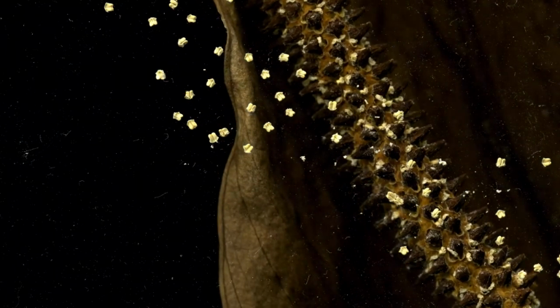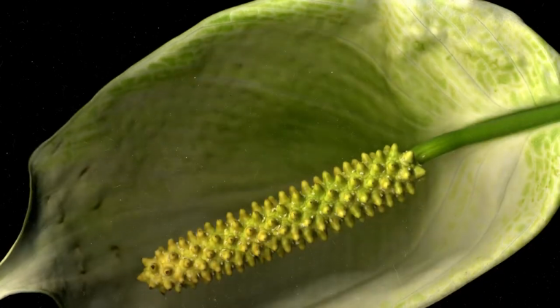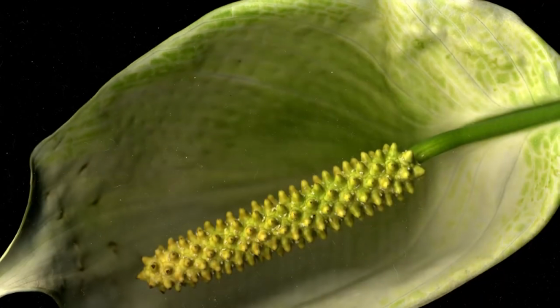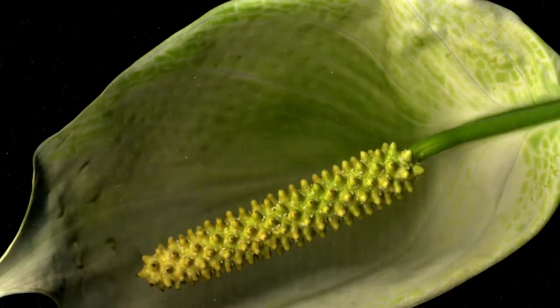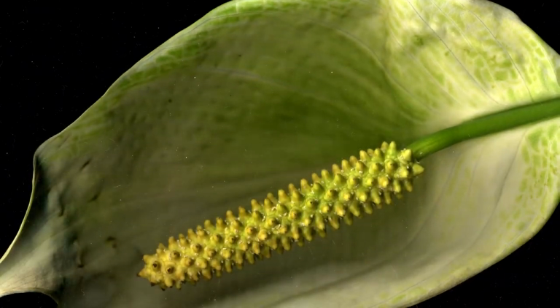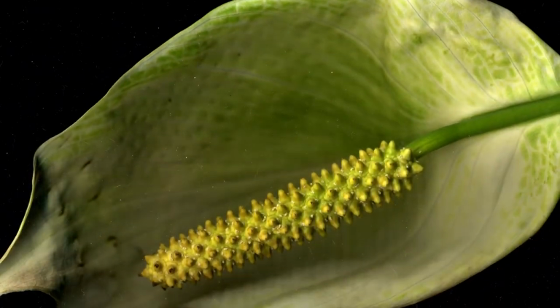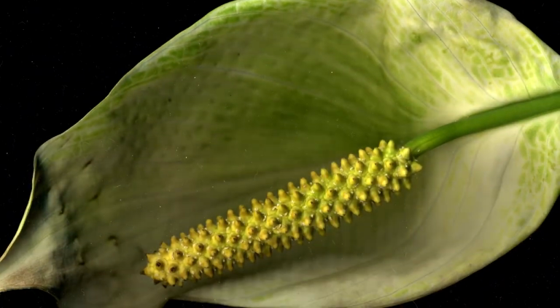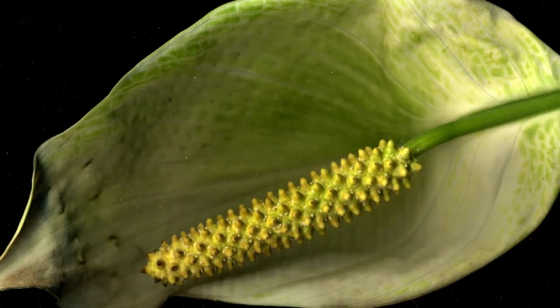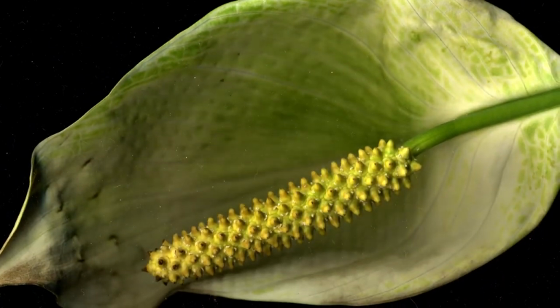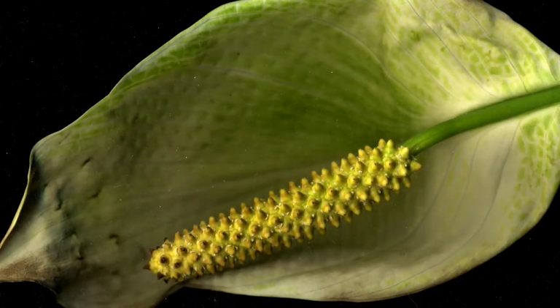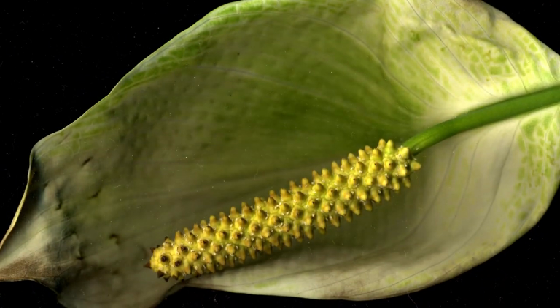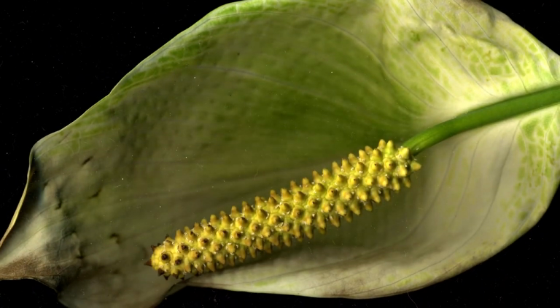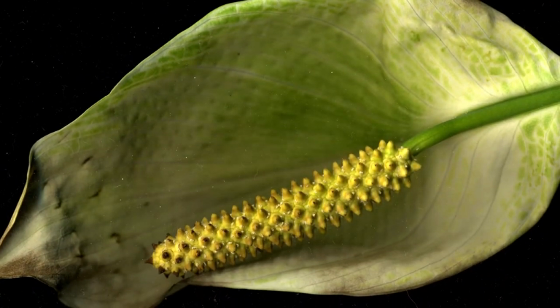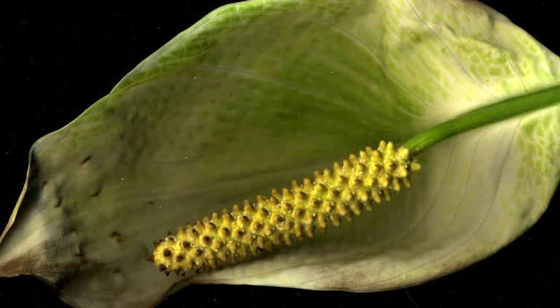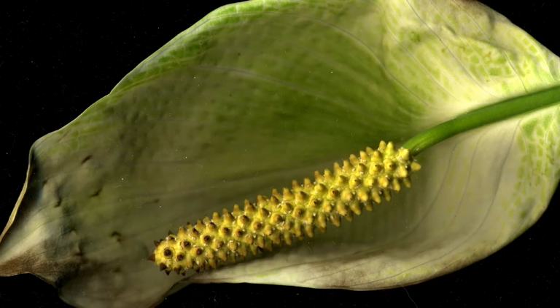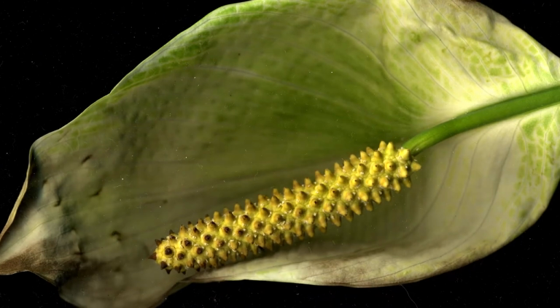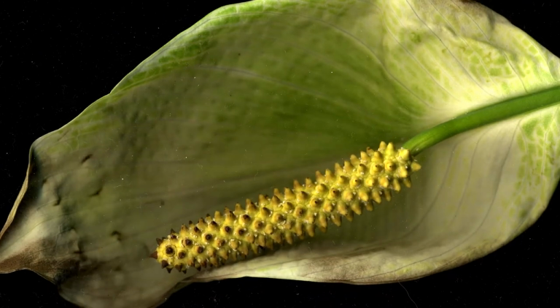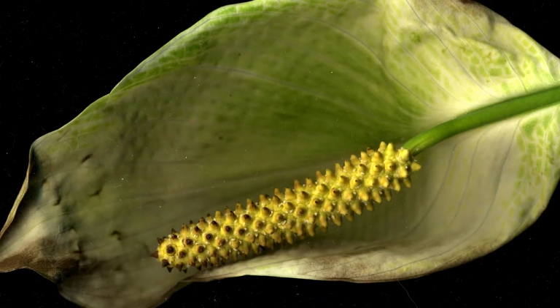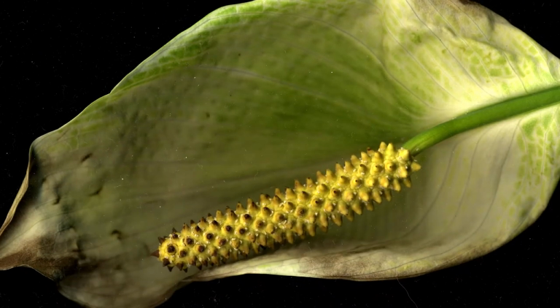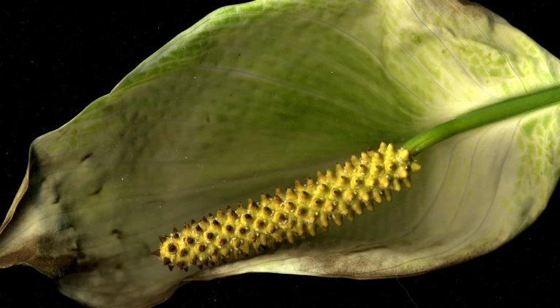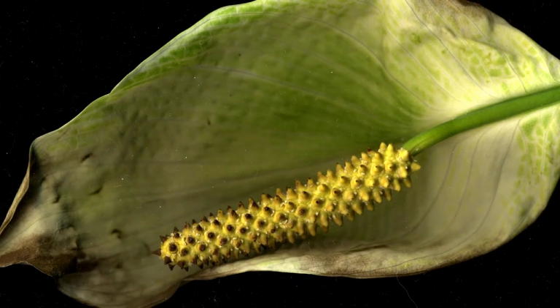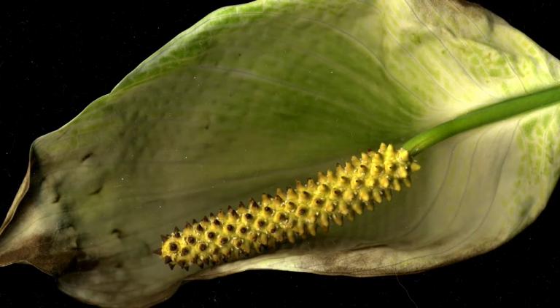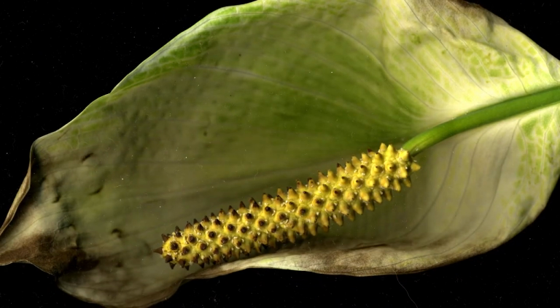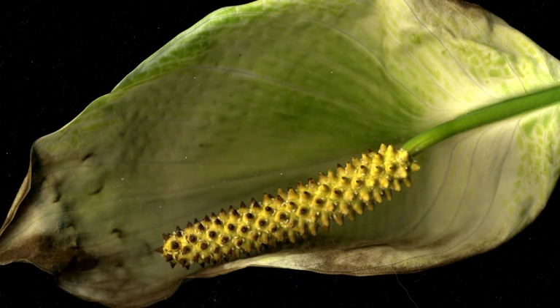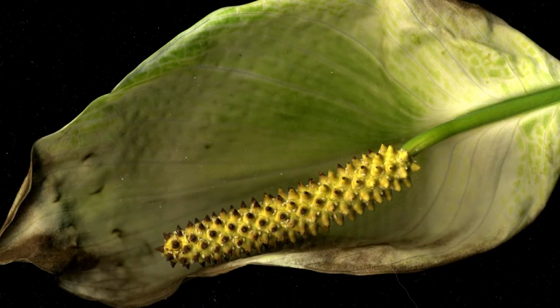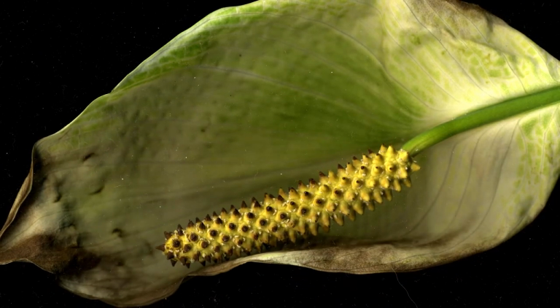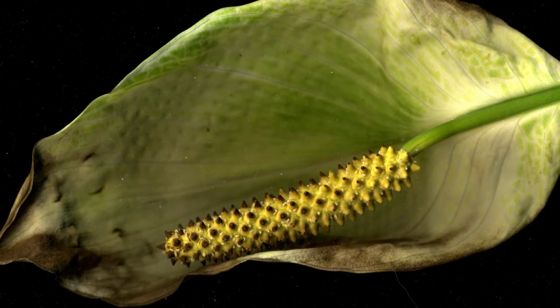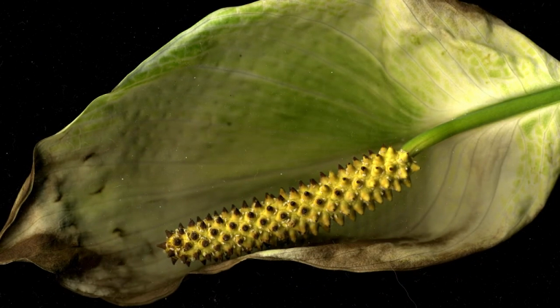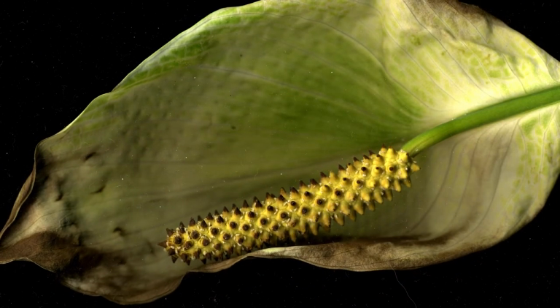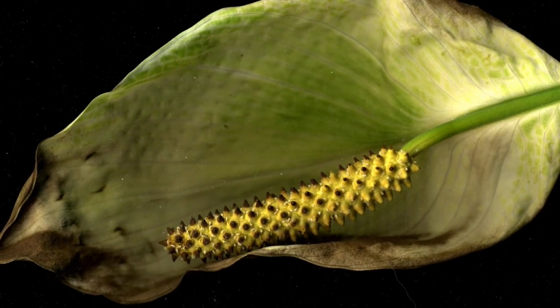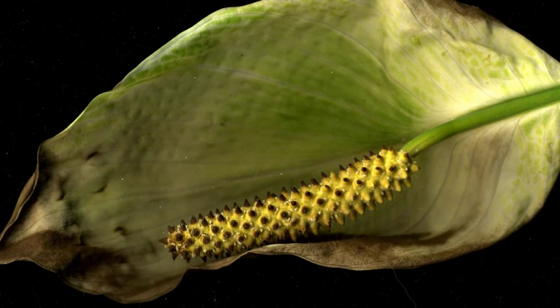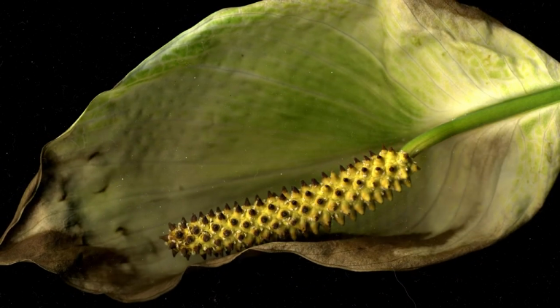The way that the spadix changes in the background makes me think of storm clouds as they slowly move in on a clear day.